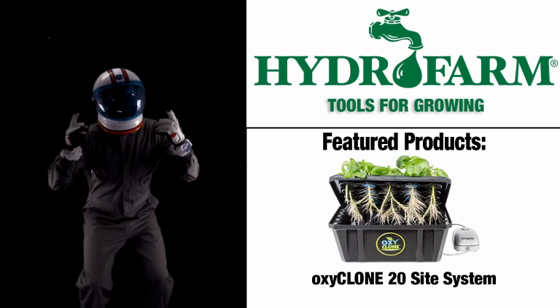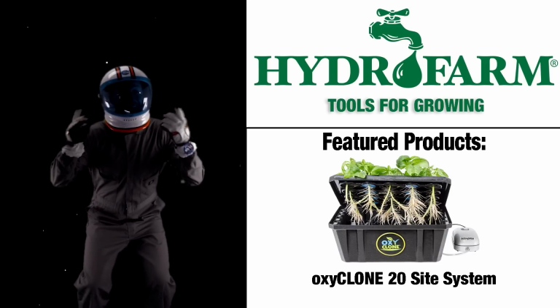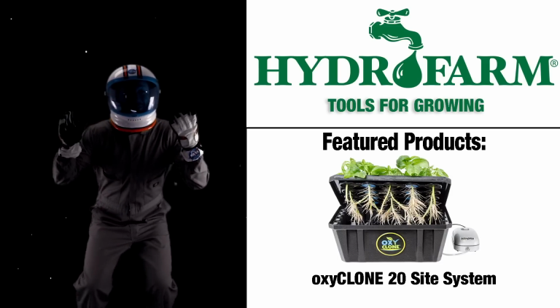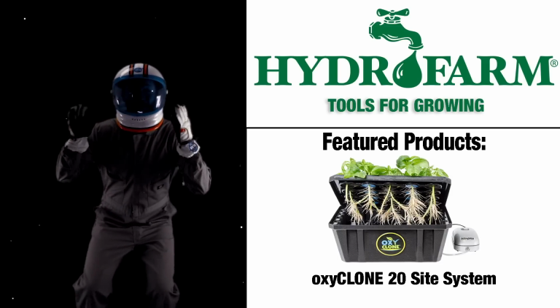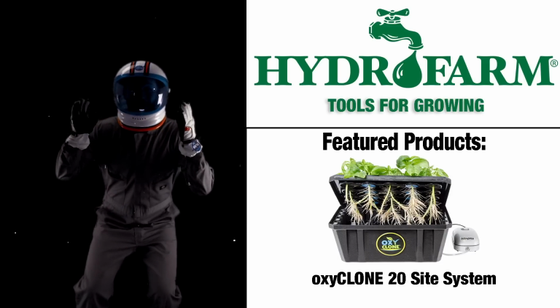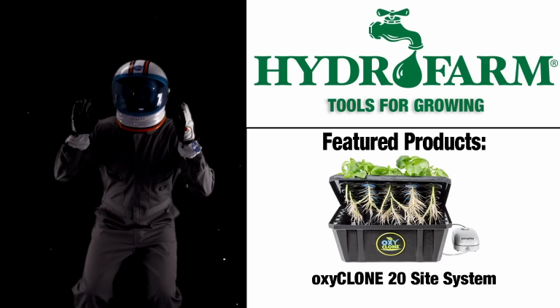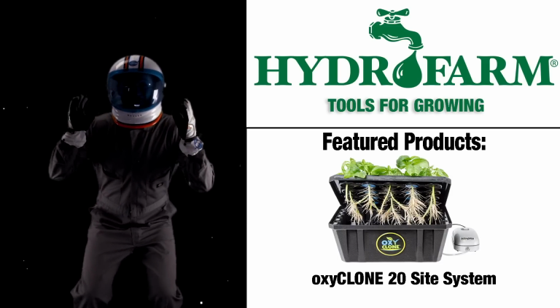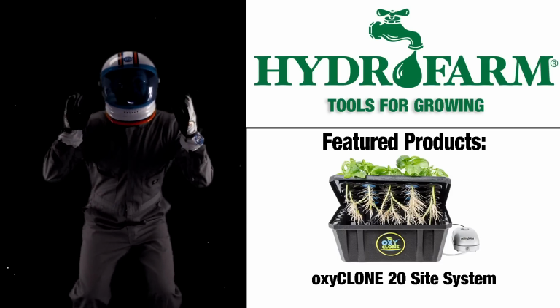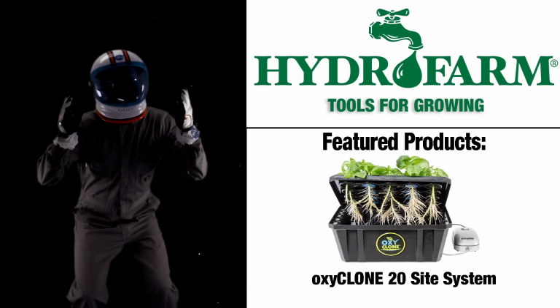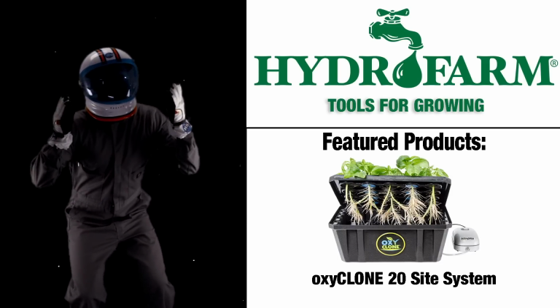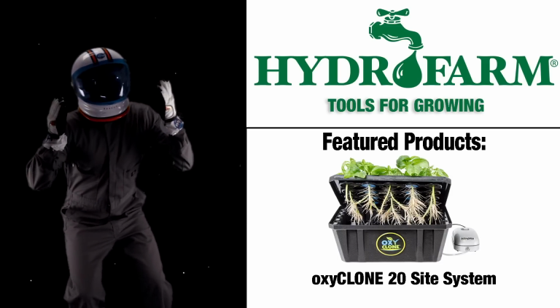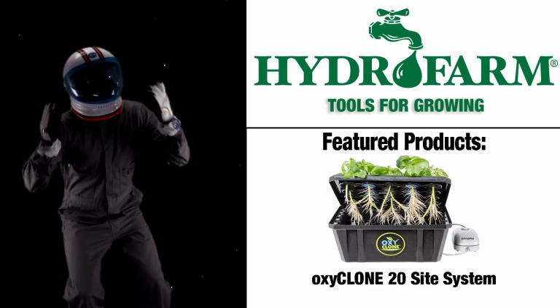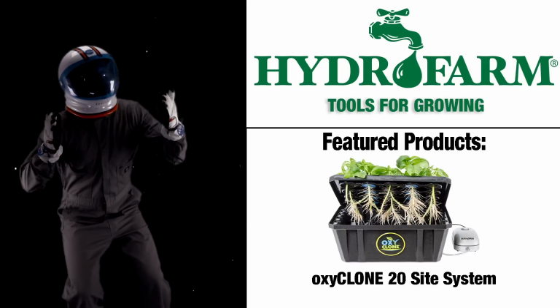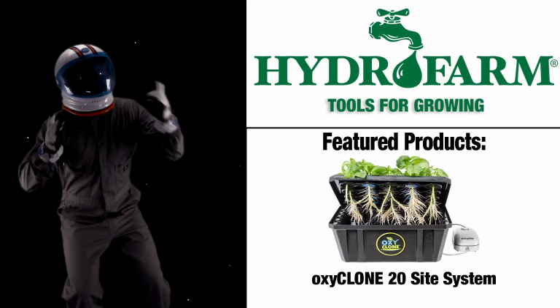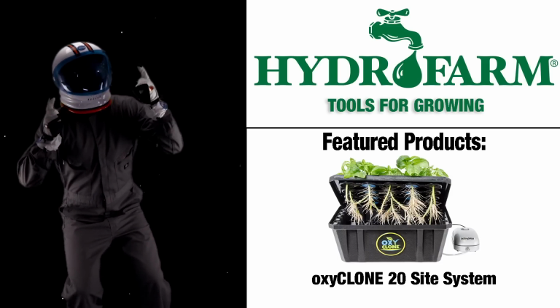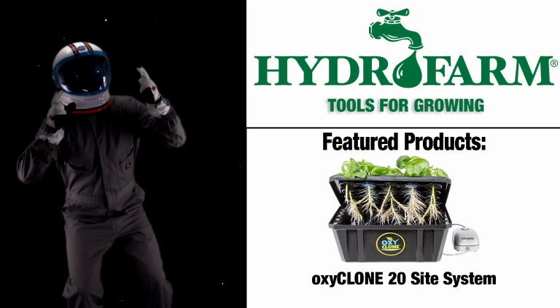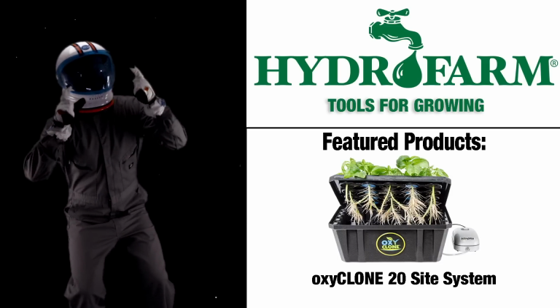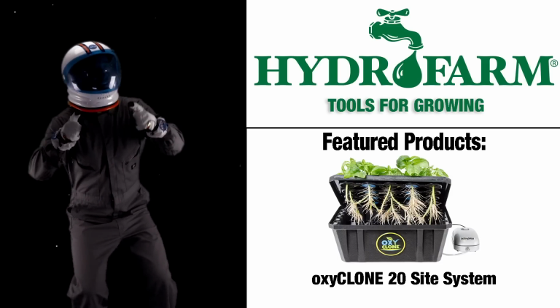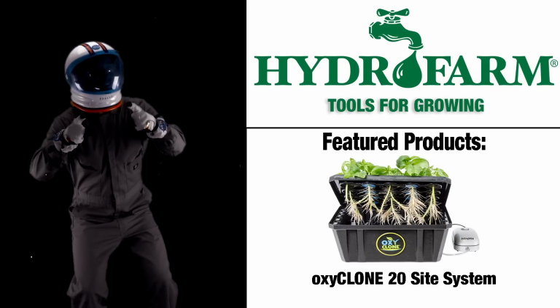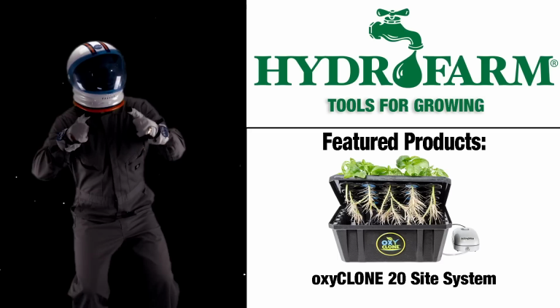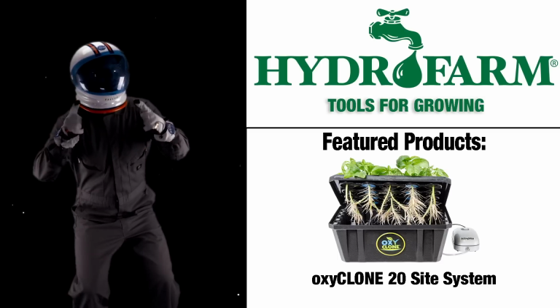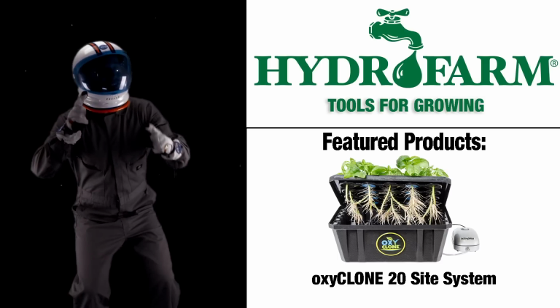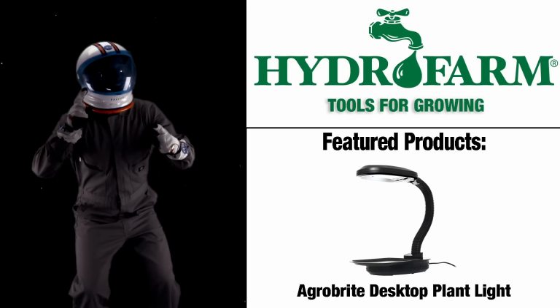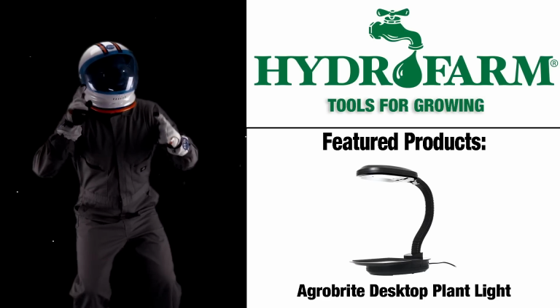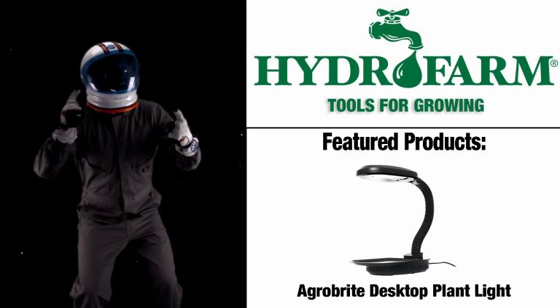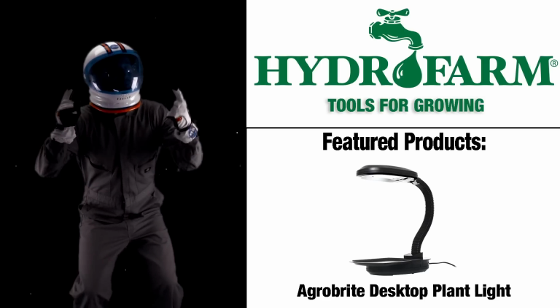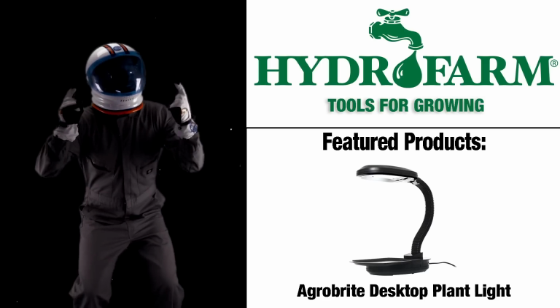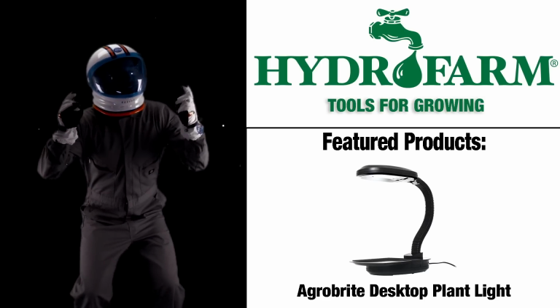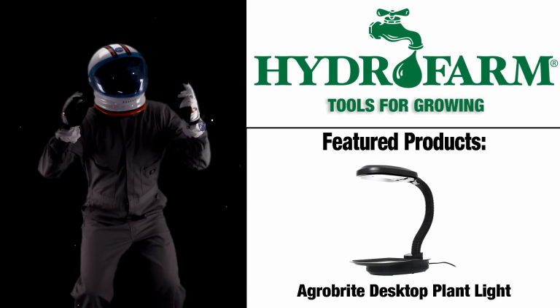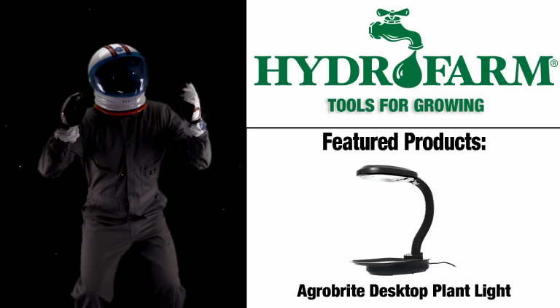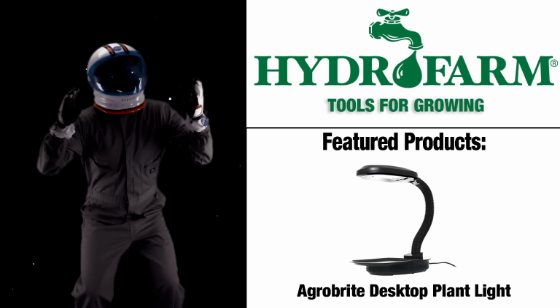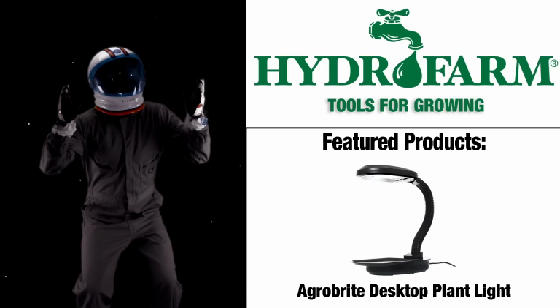I'd like to thank Hydrofarm for making this video possible. Thanks, Hydrofarm. I'm in space!